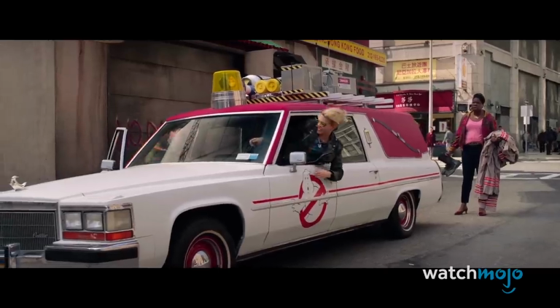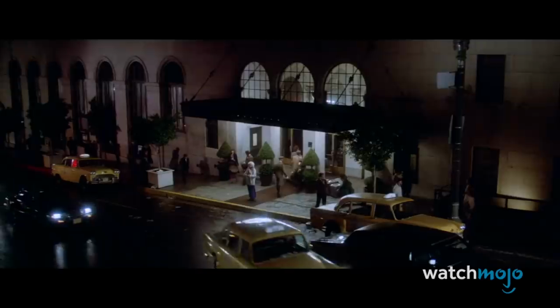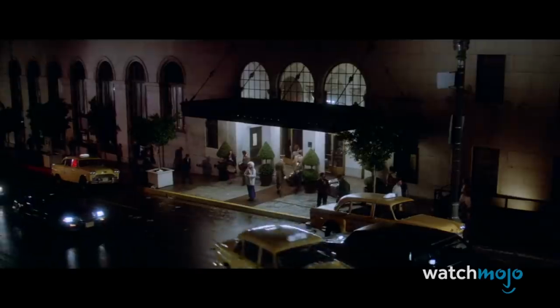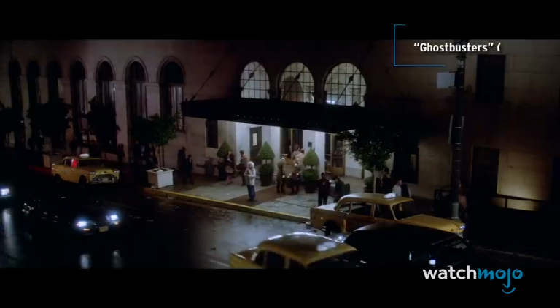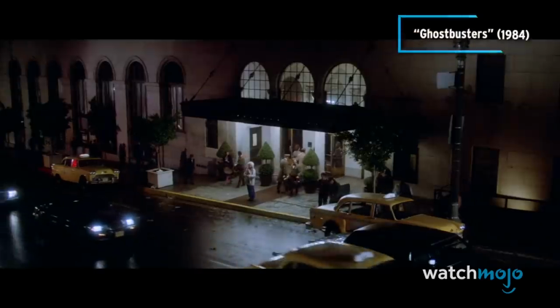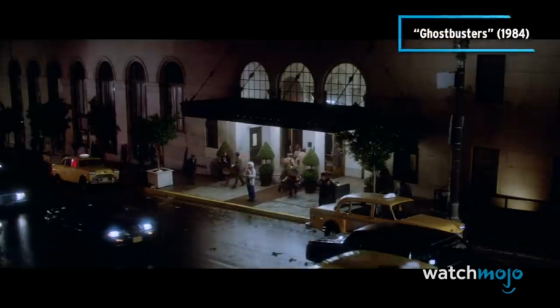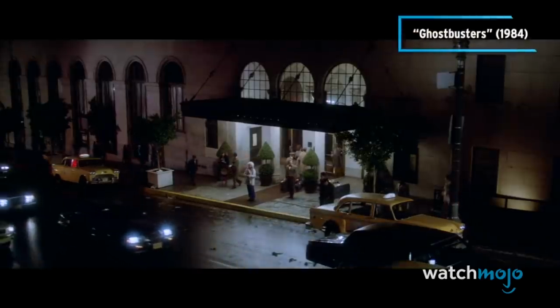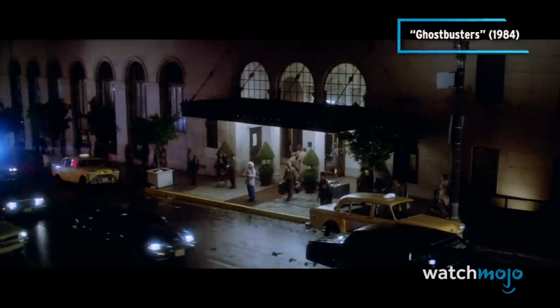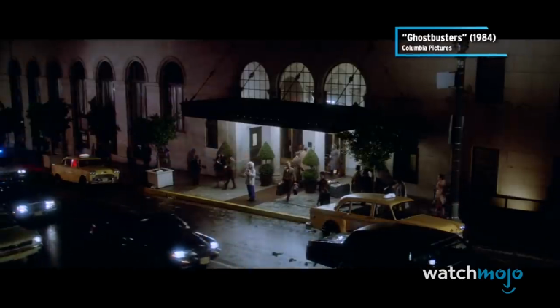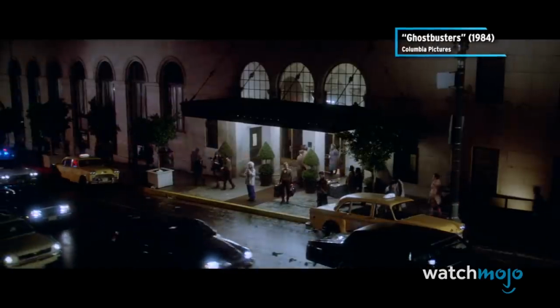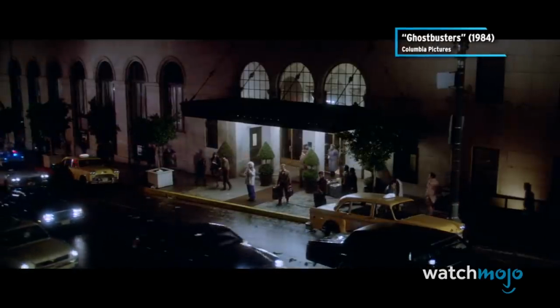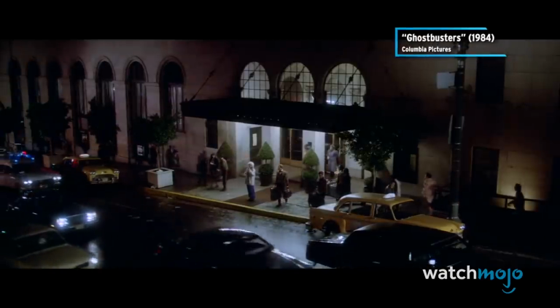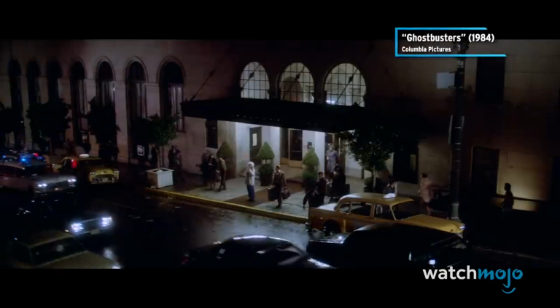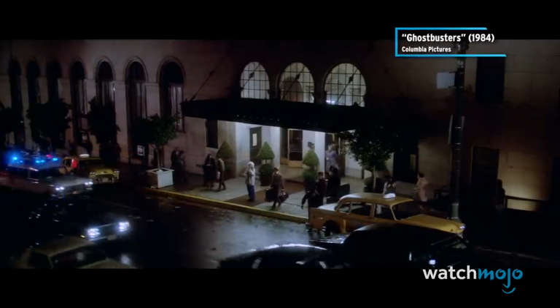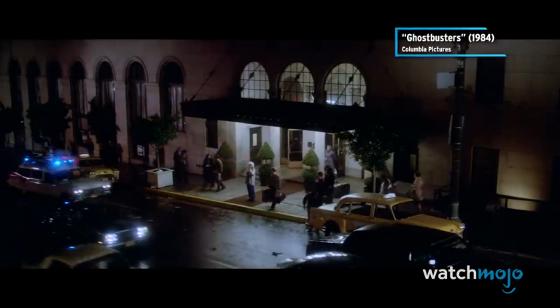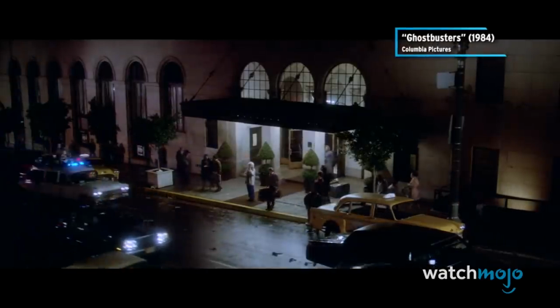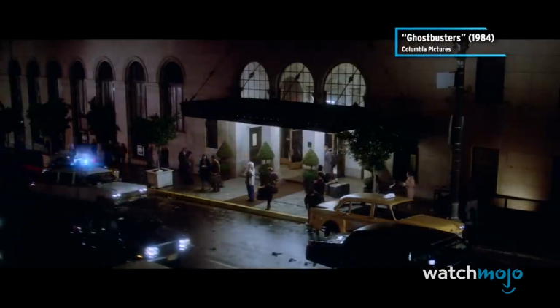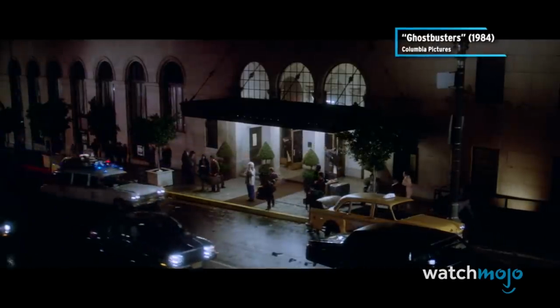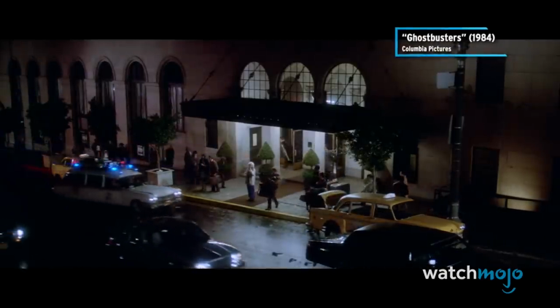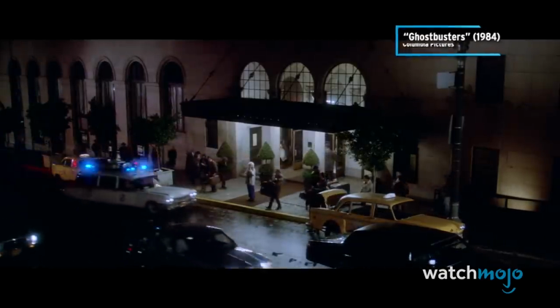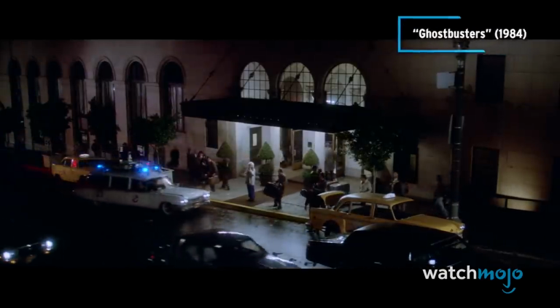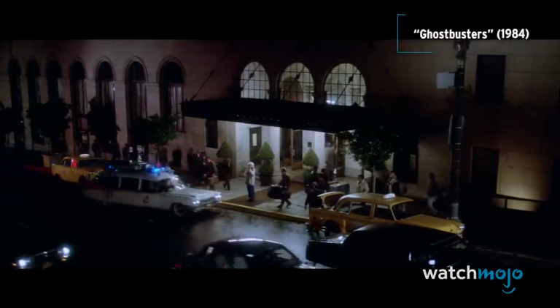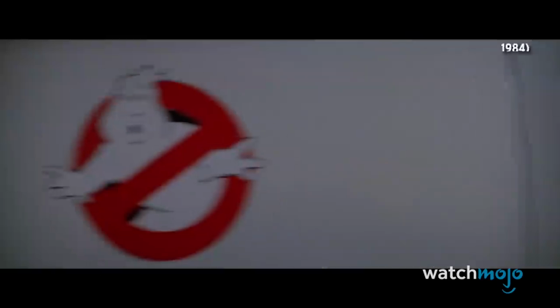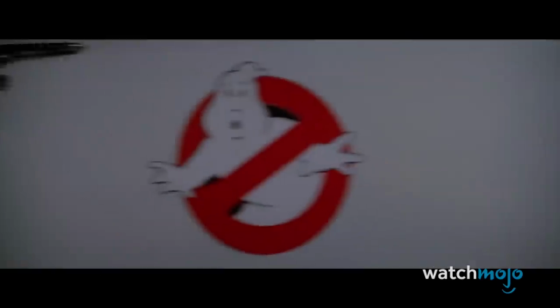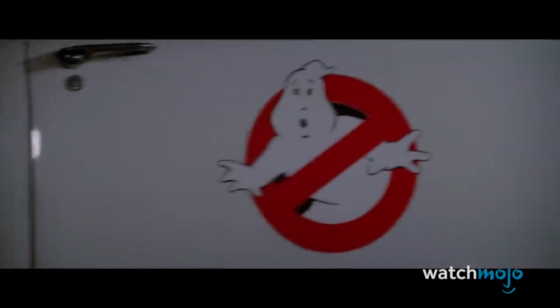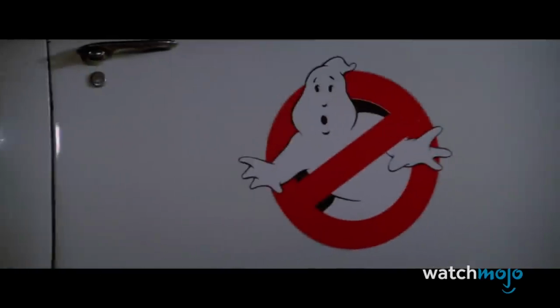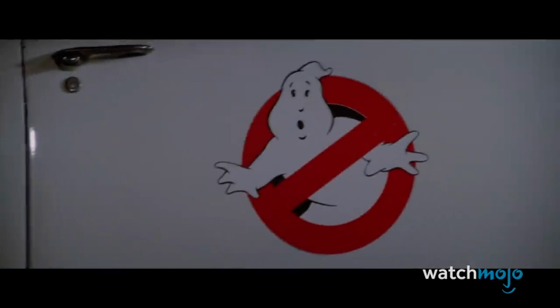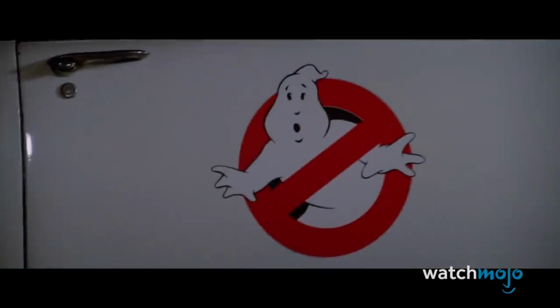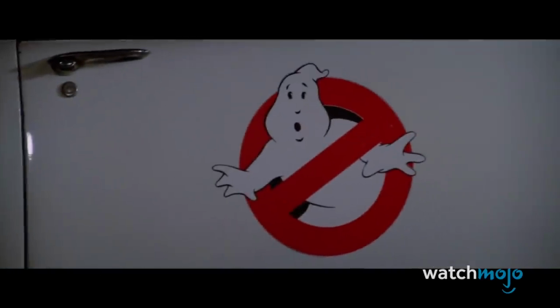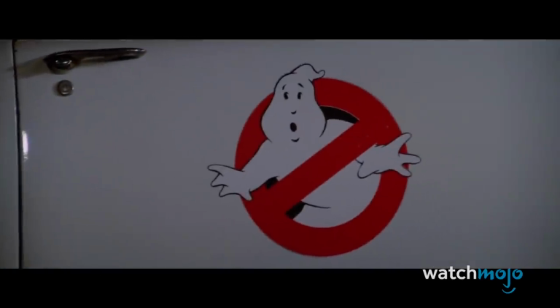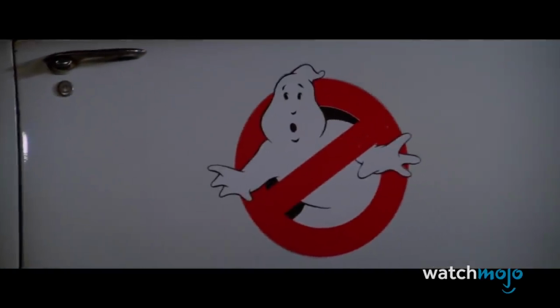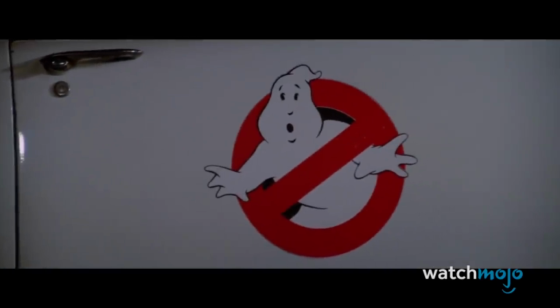Does anyone else love the irony of a hearse being used to drive around people who capture ghosts?